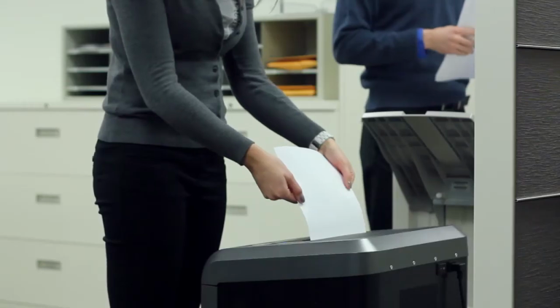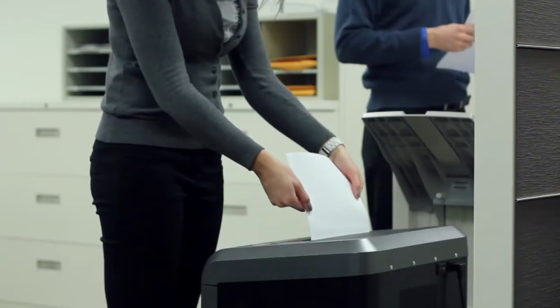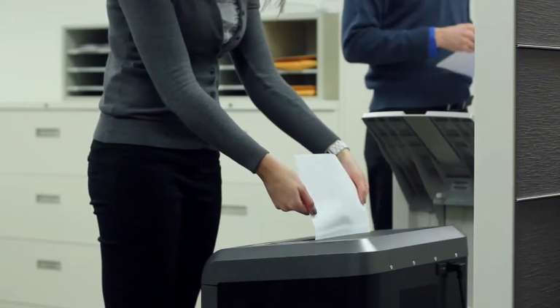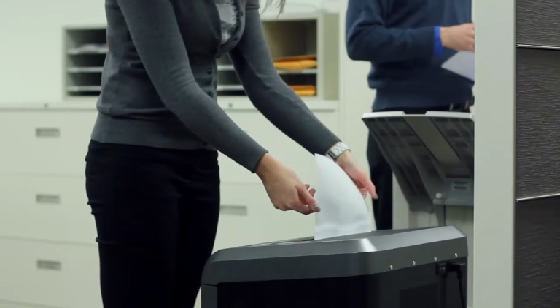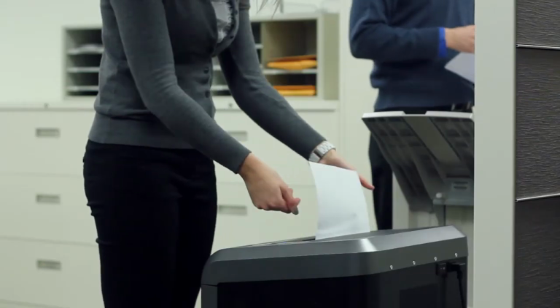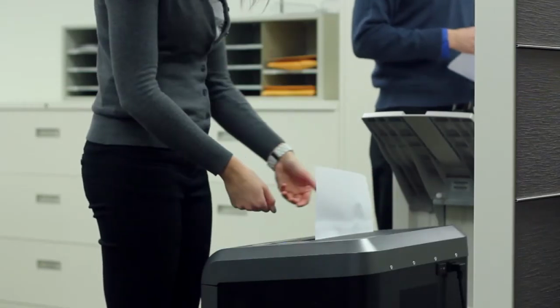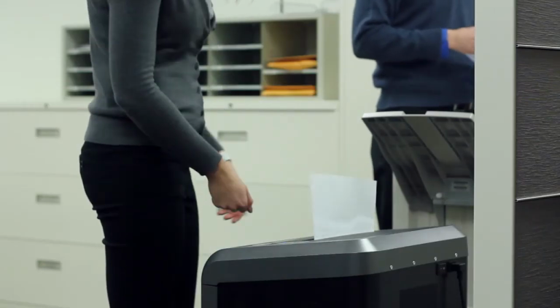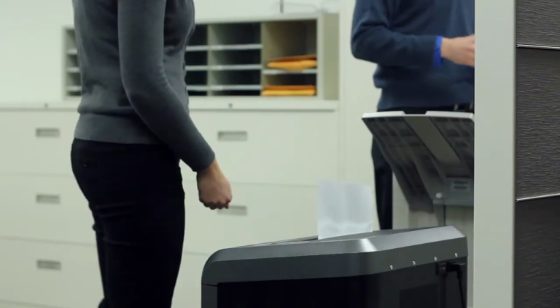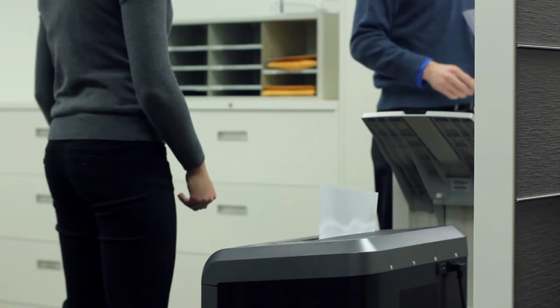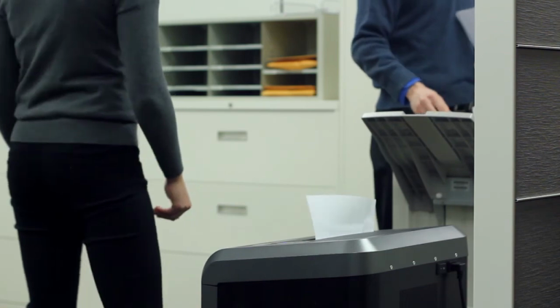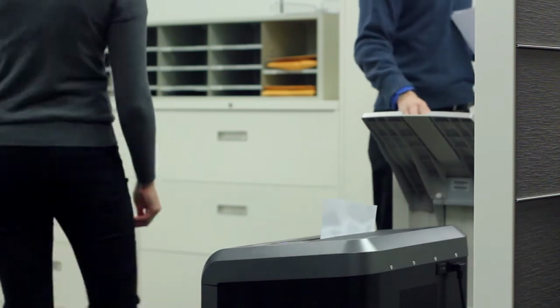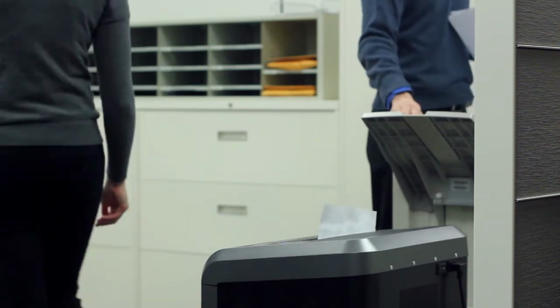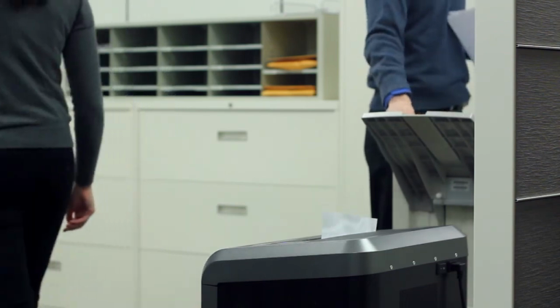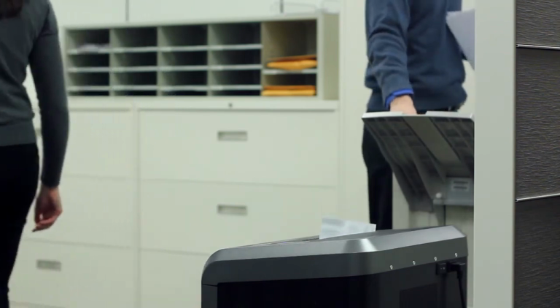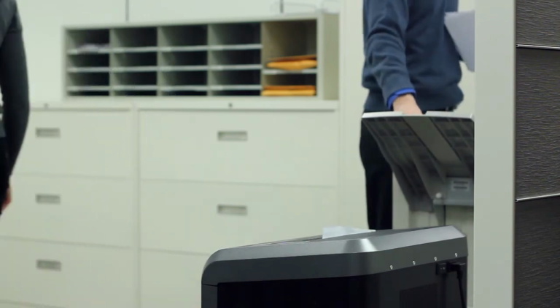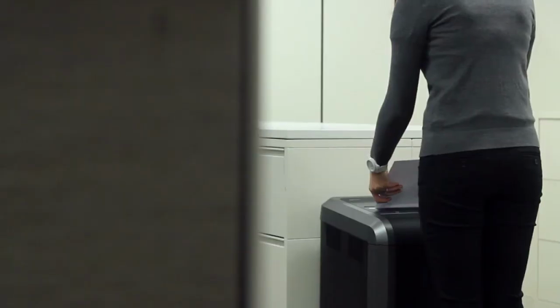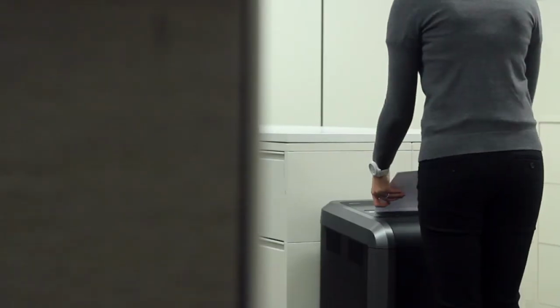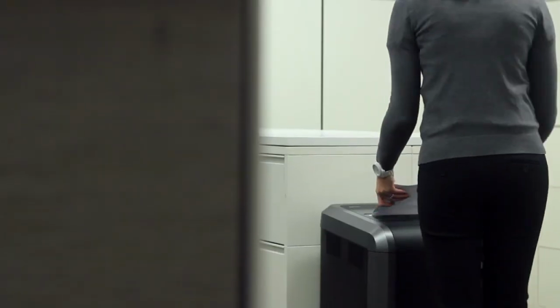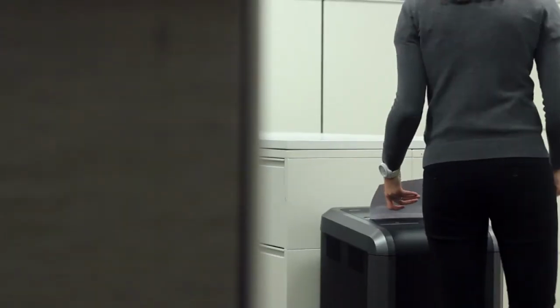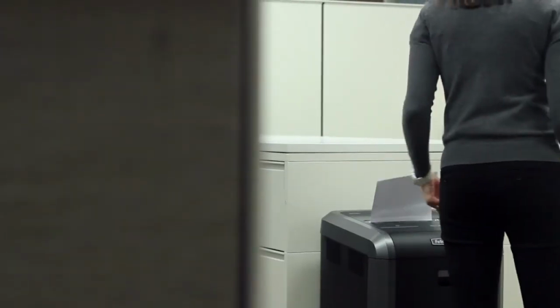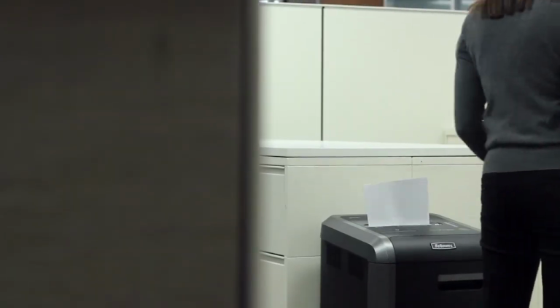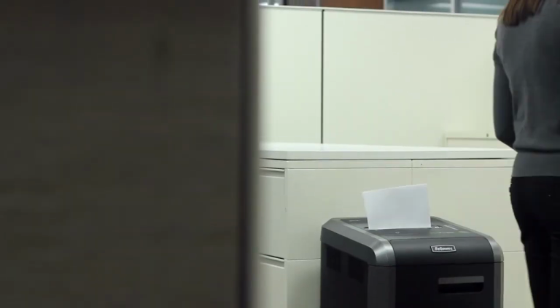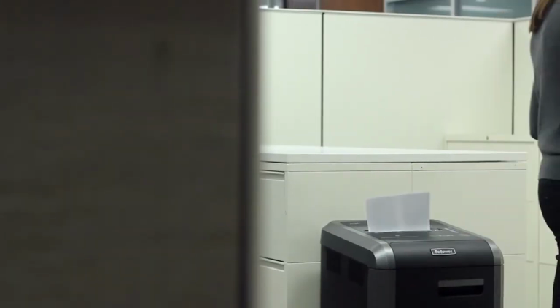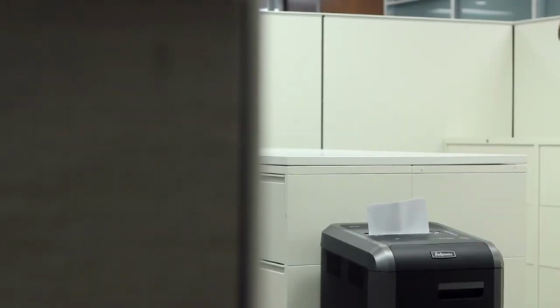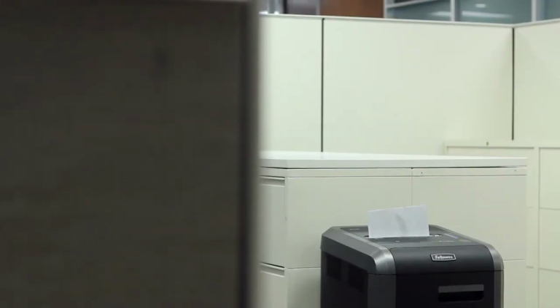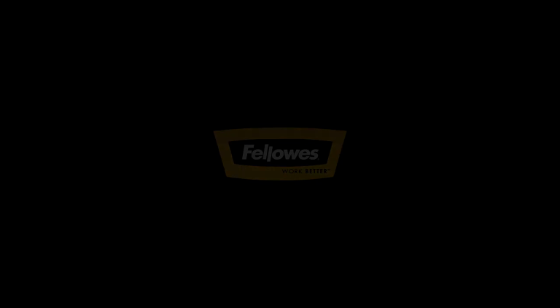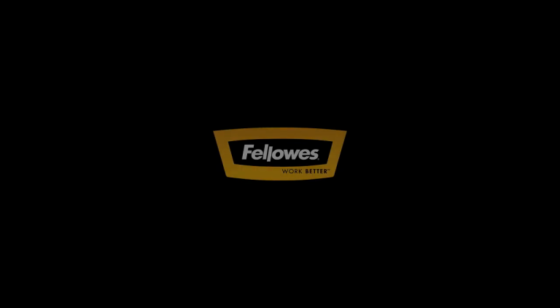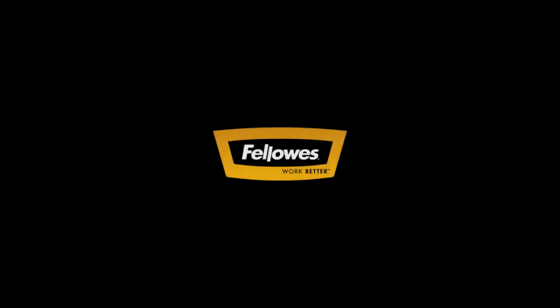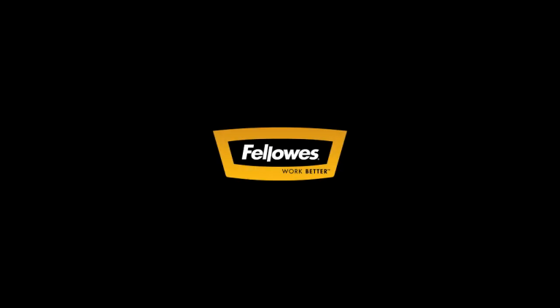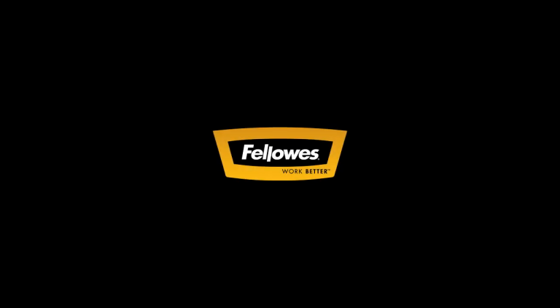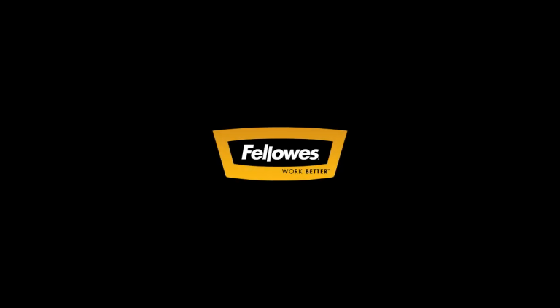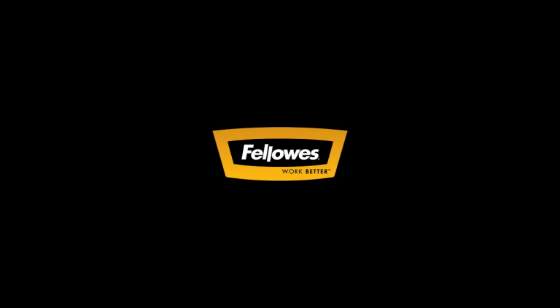Experience innovation, power, and durability with Fellowes — the world's toughest shredders.